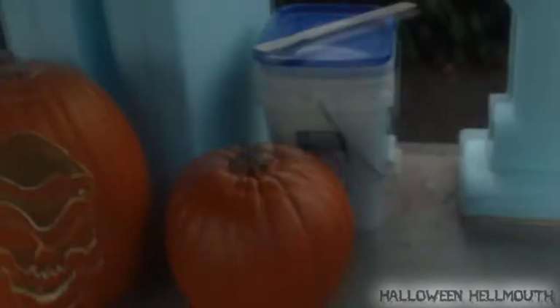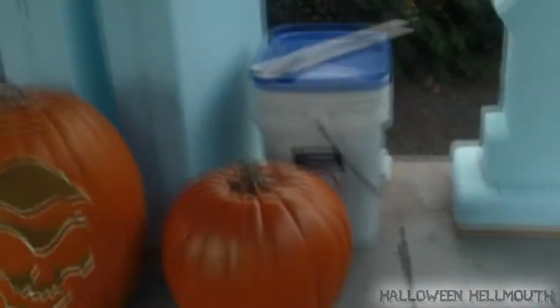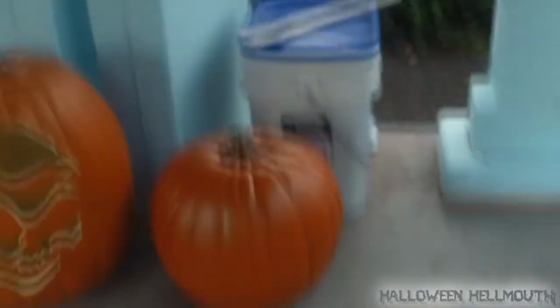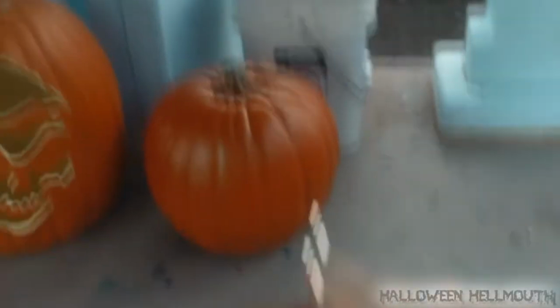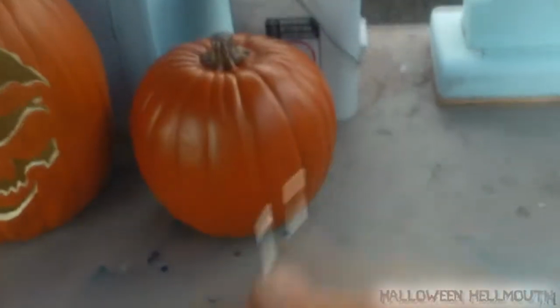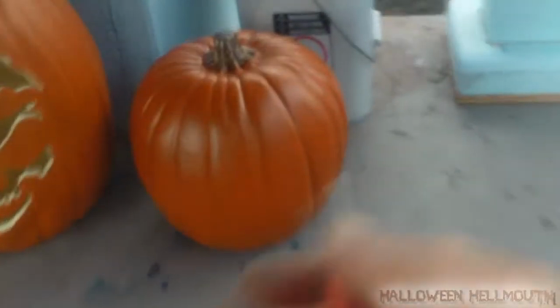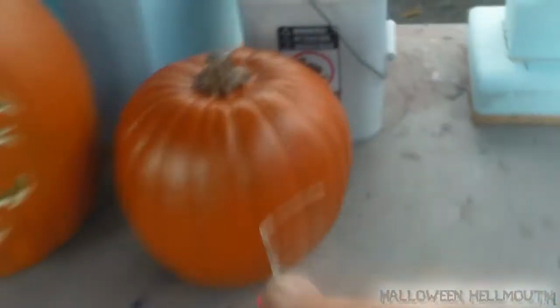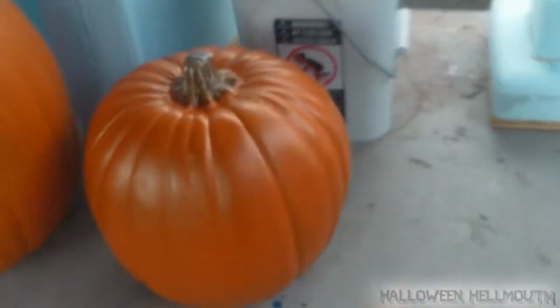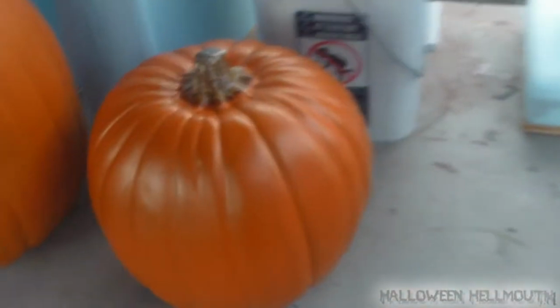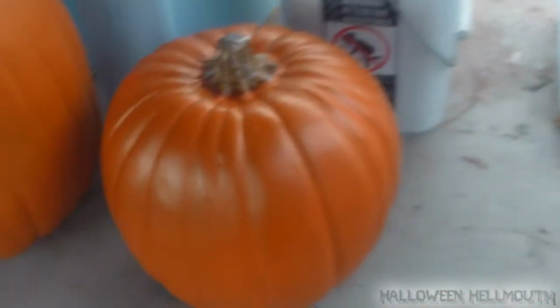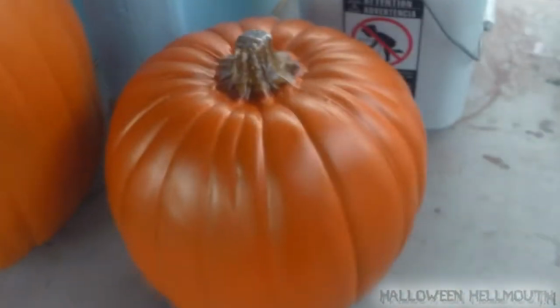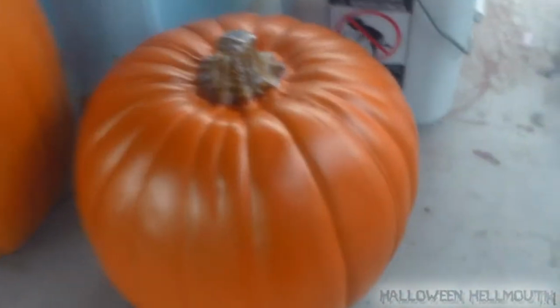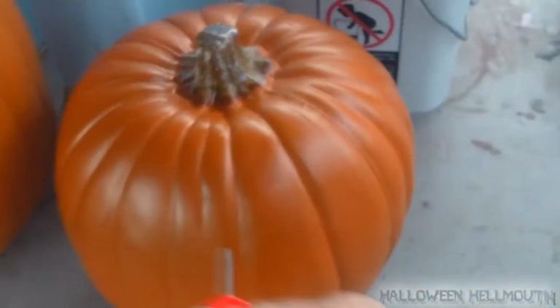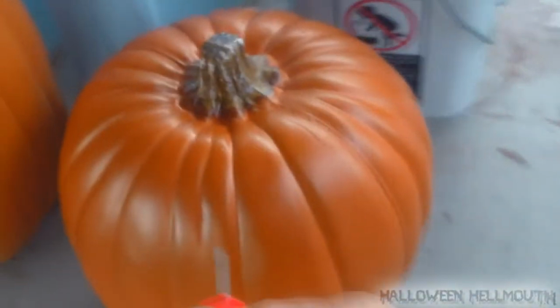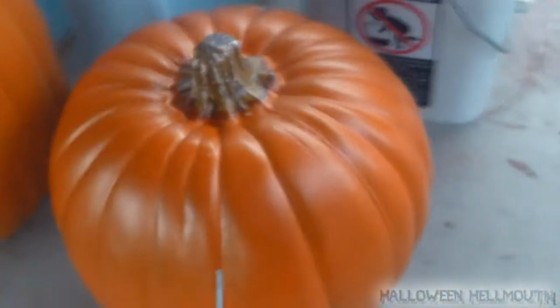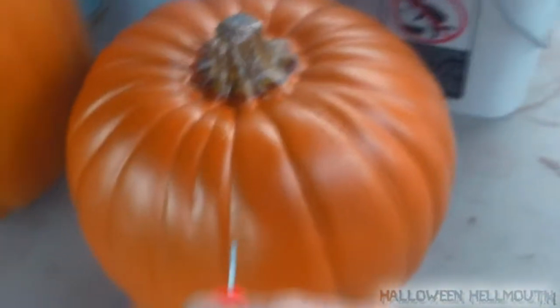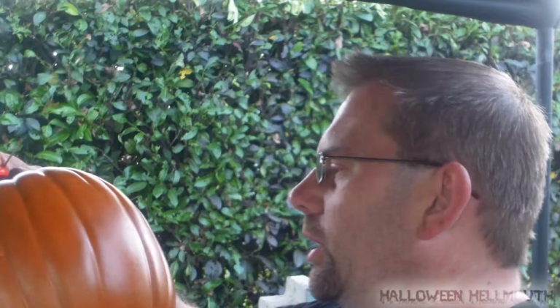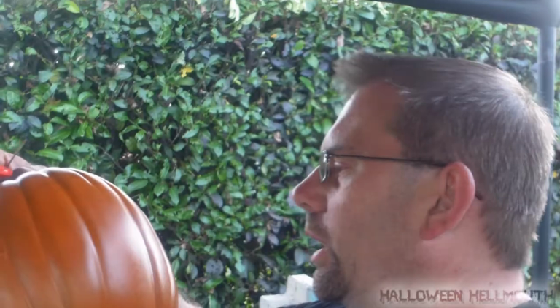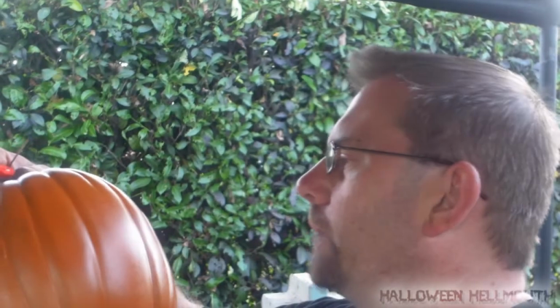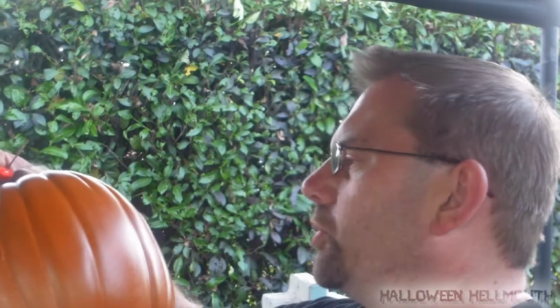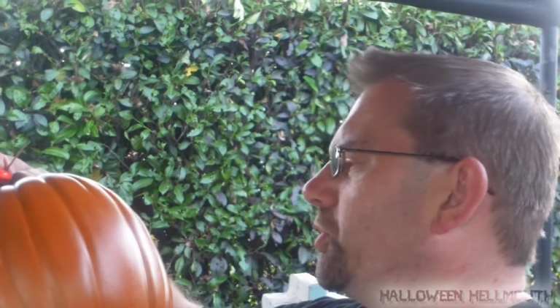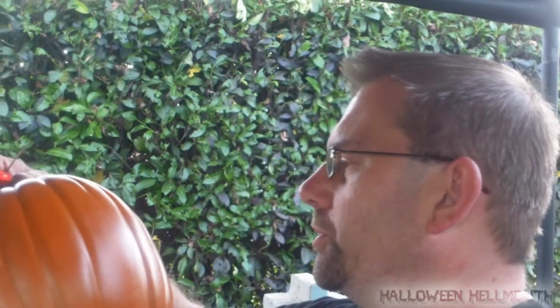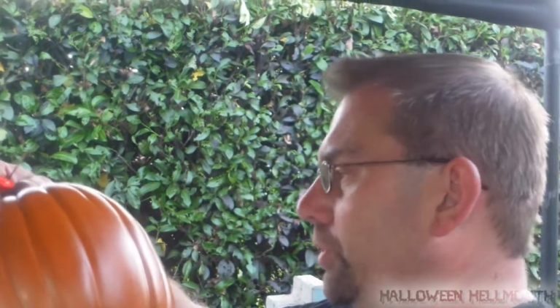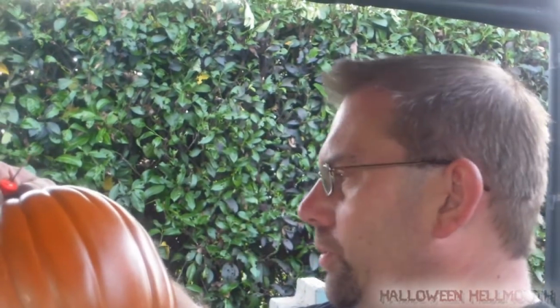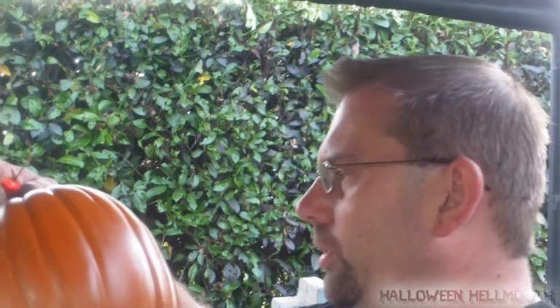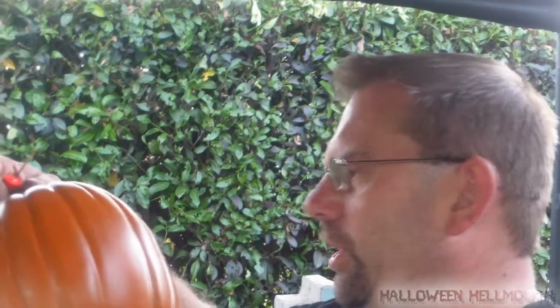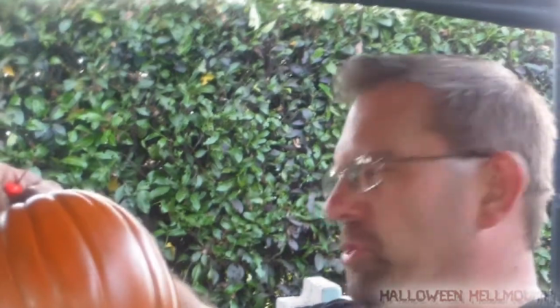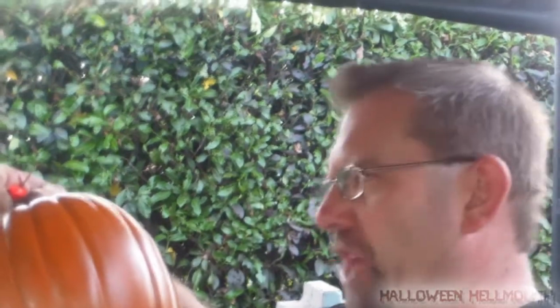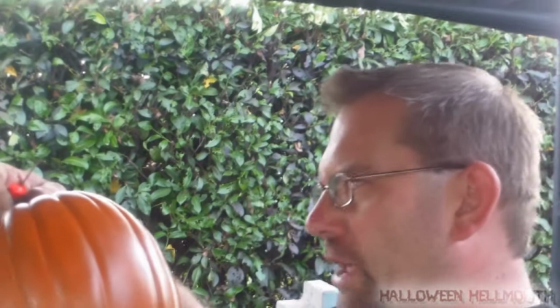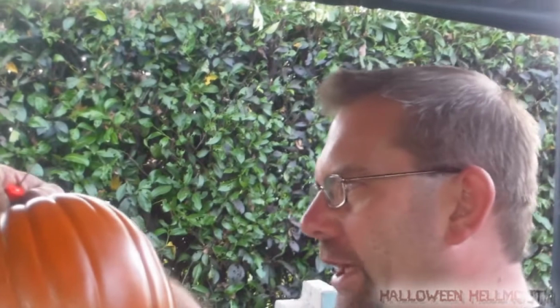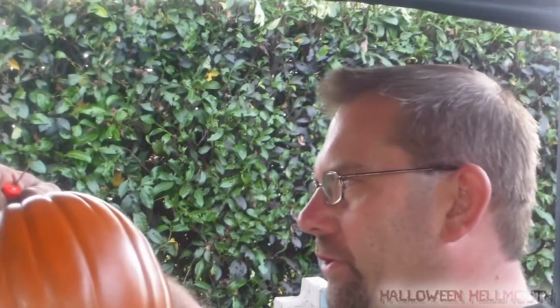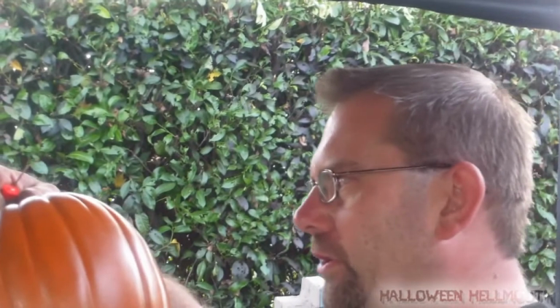Mr. Jack-o-lantern — well, Mr. Pumpkin — I'm going to turn you into a jack-o-lantern.